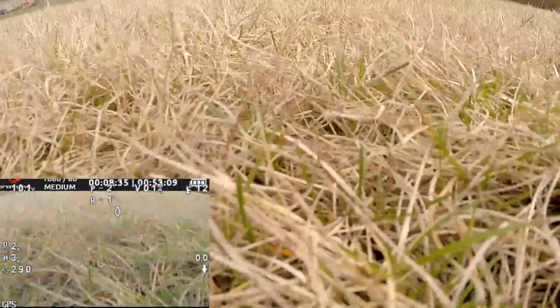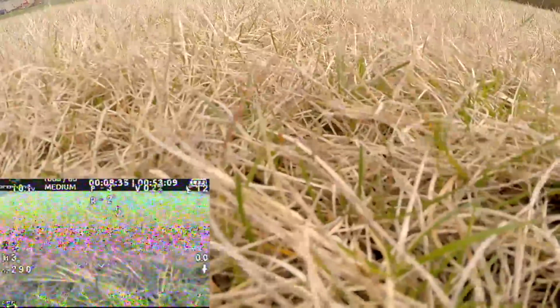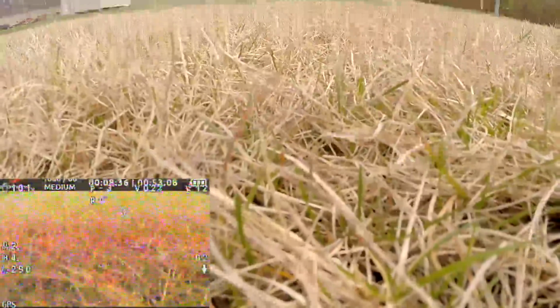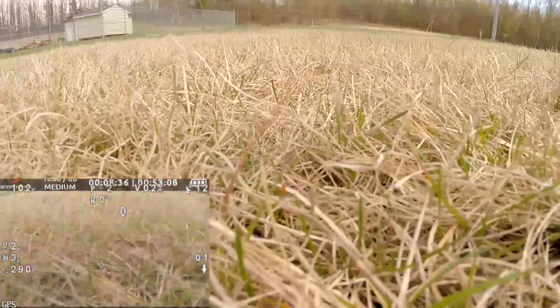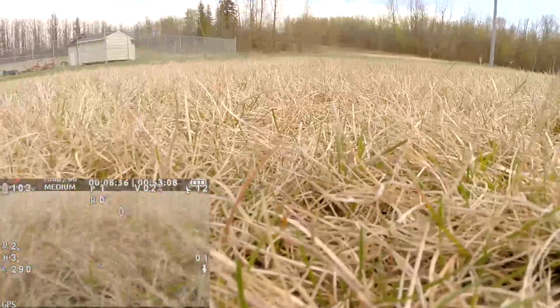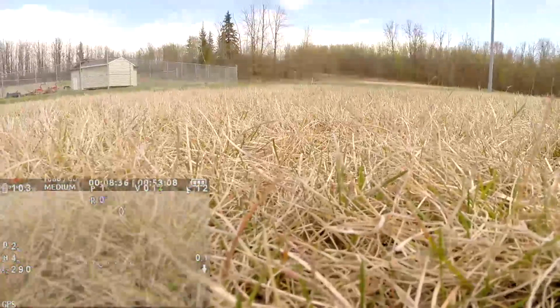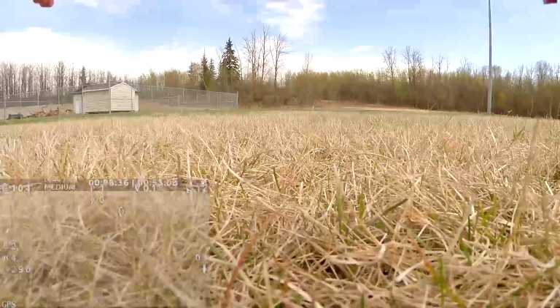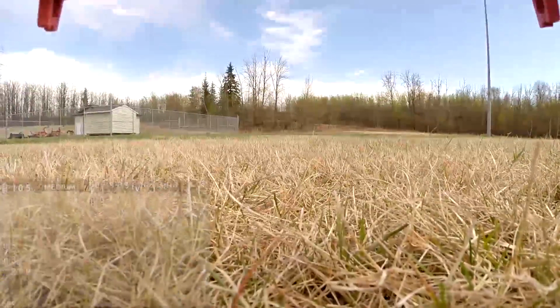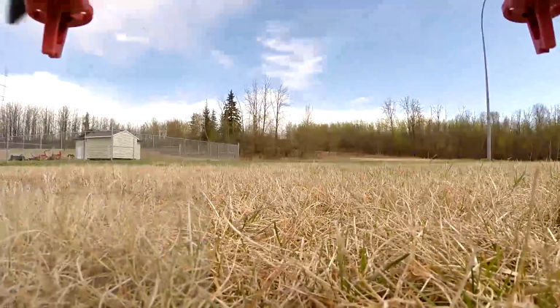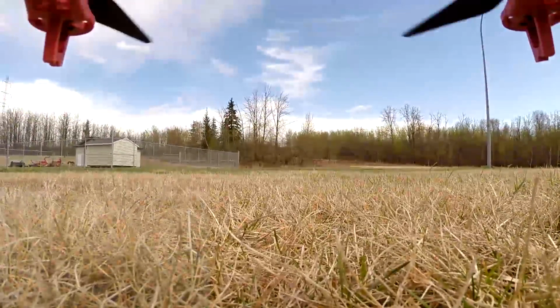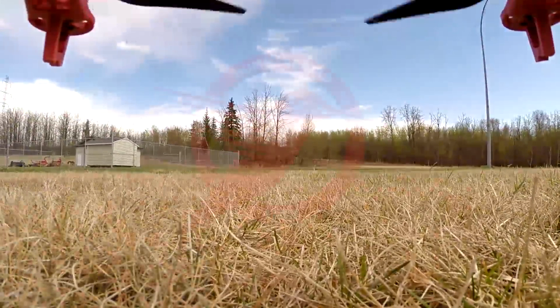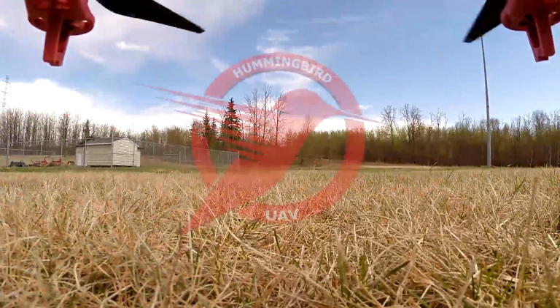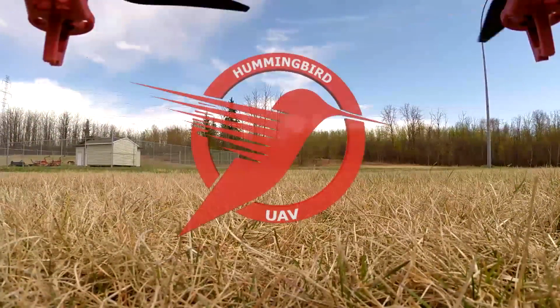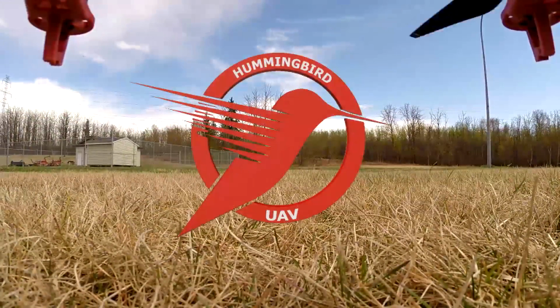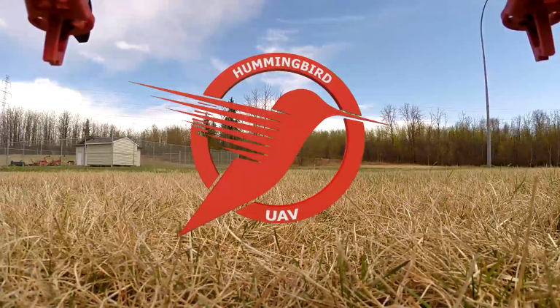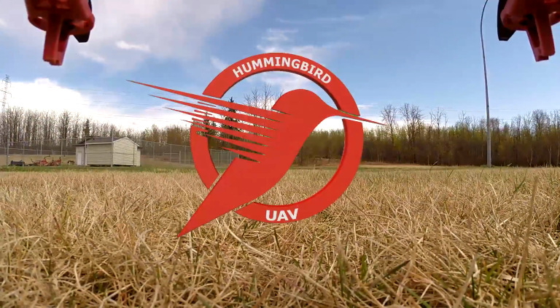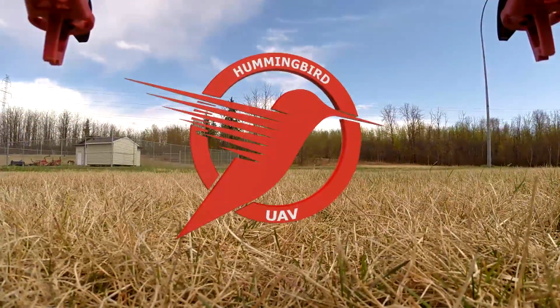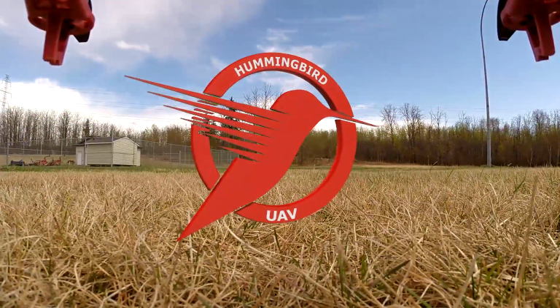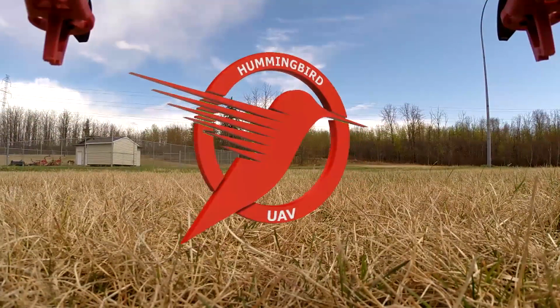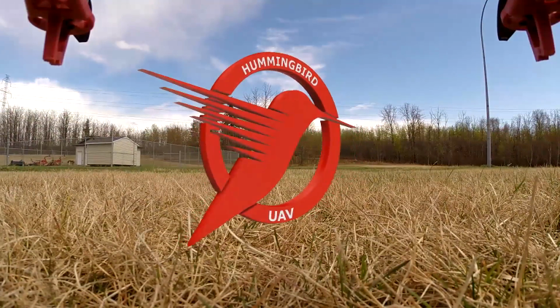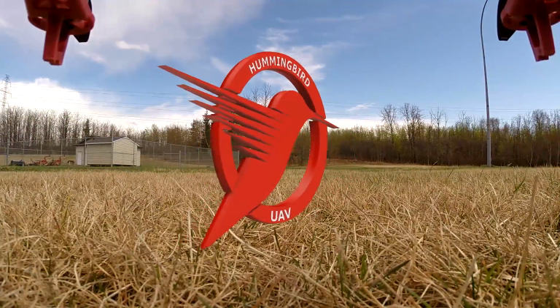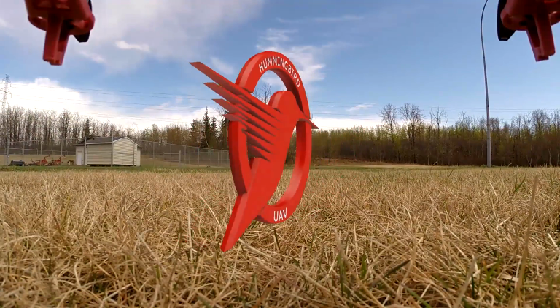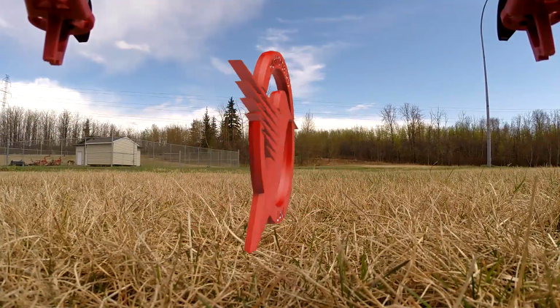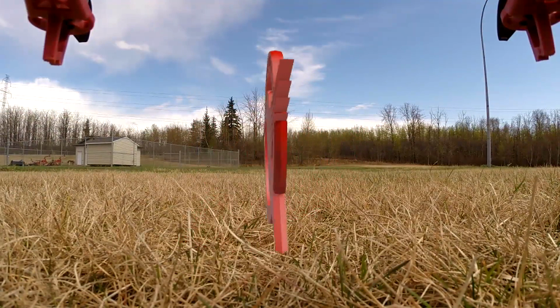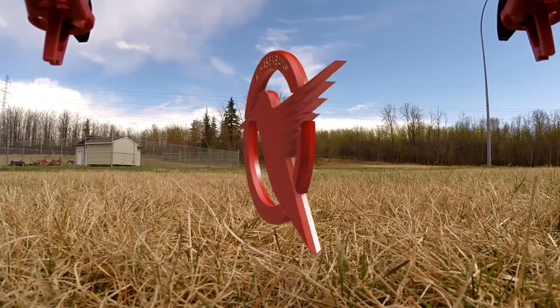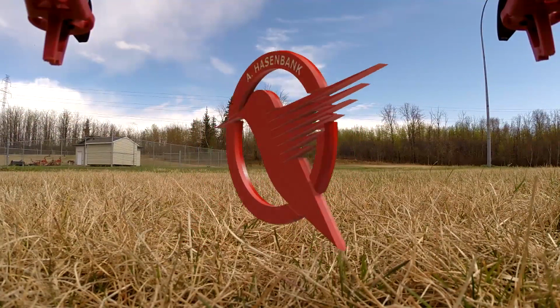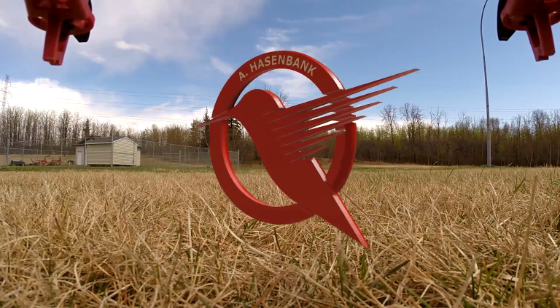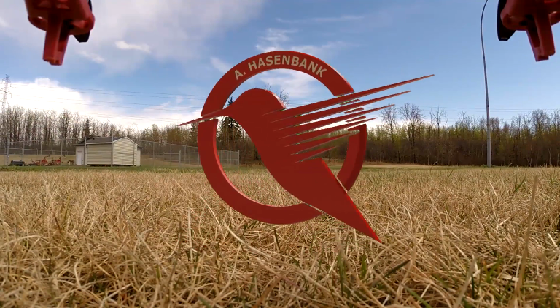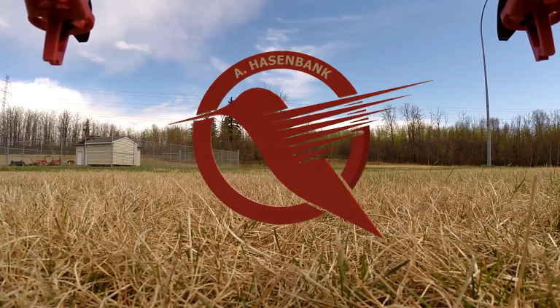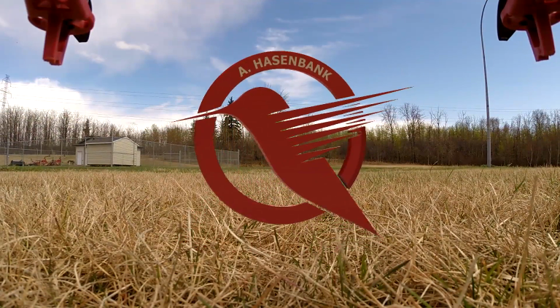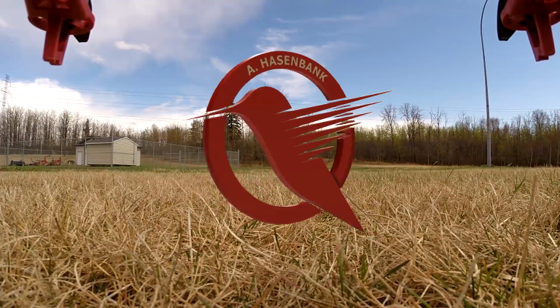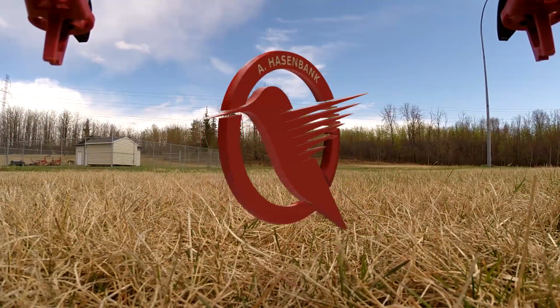Thanks for watching. Check out these links for some of my other F-550 flights.